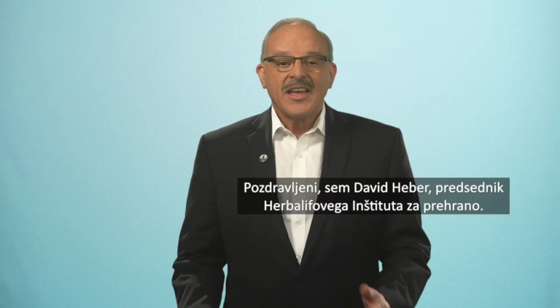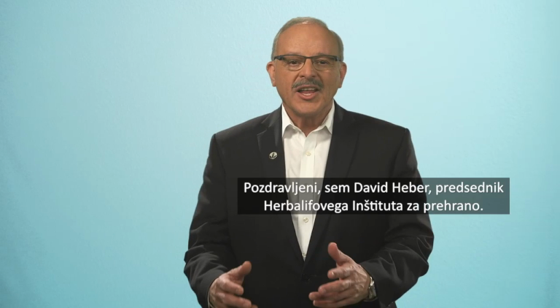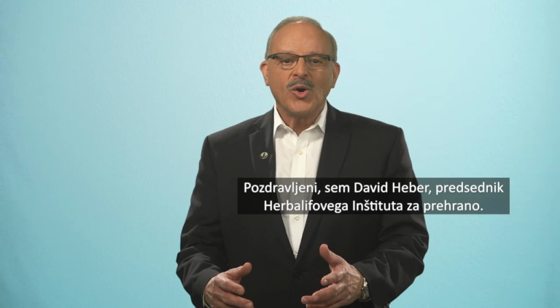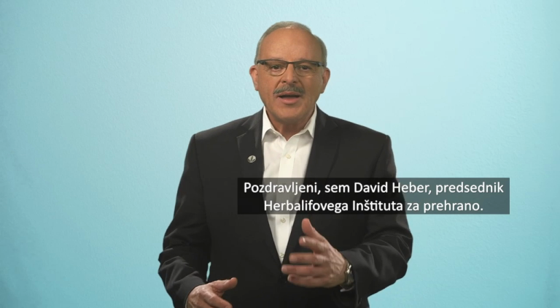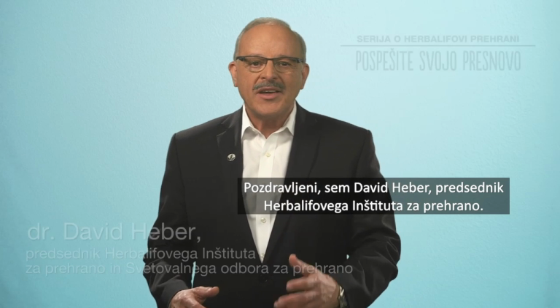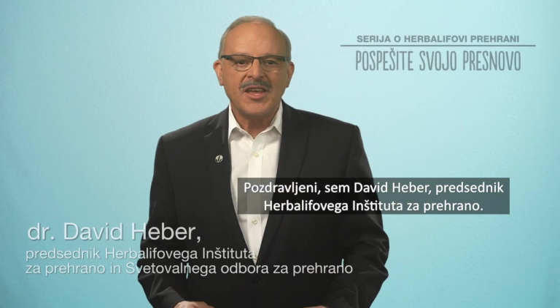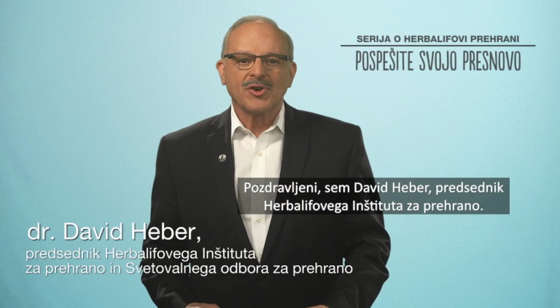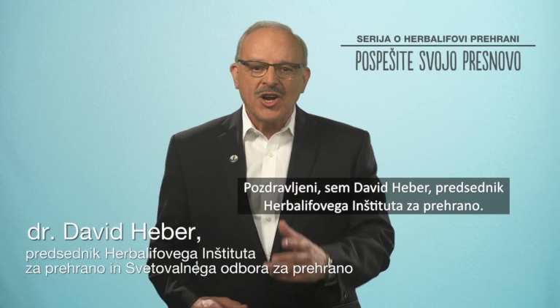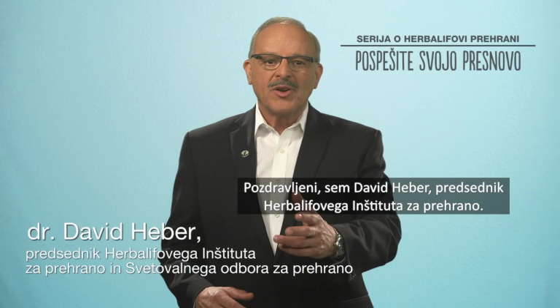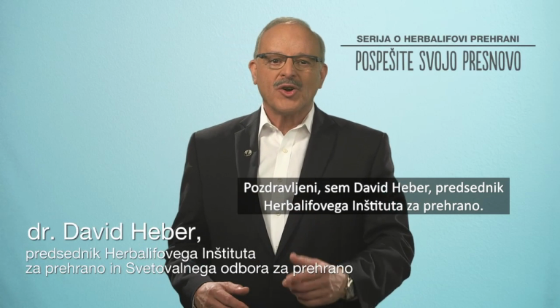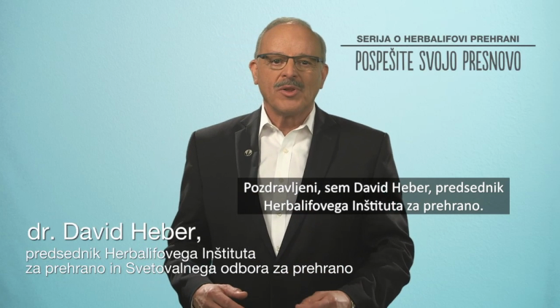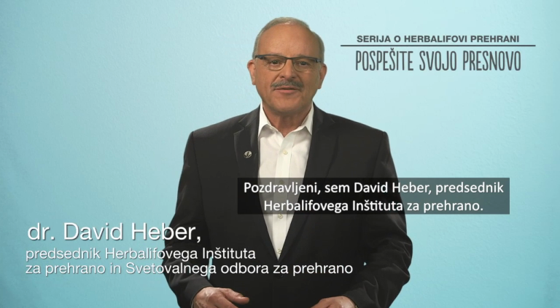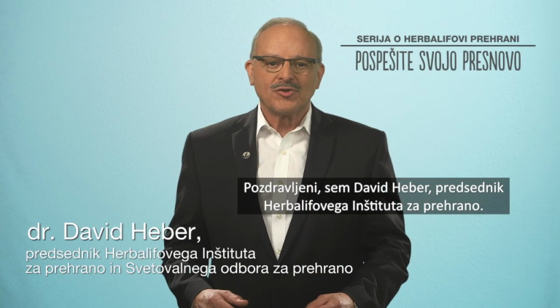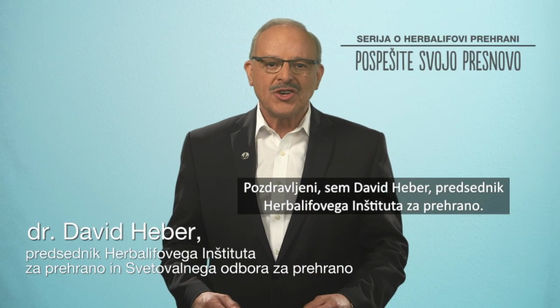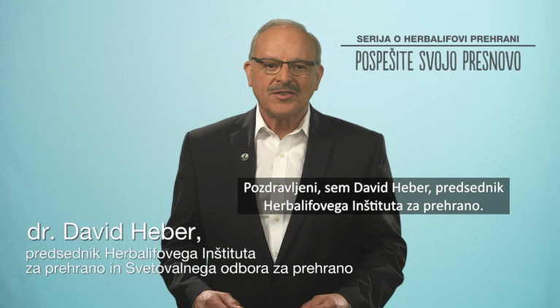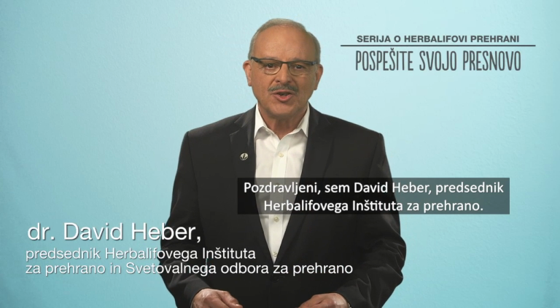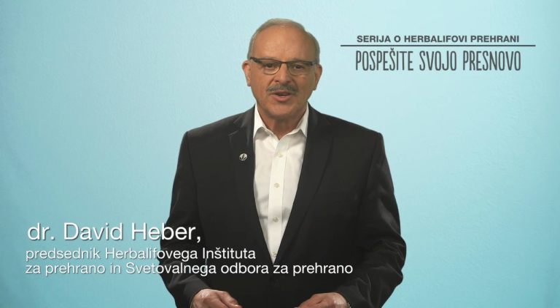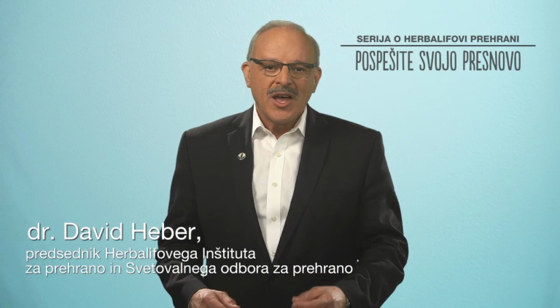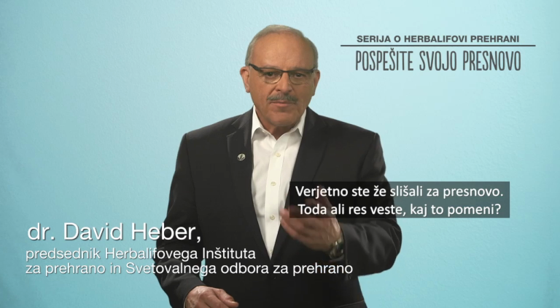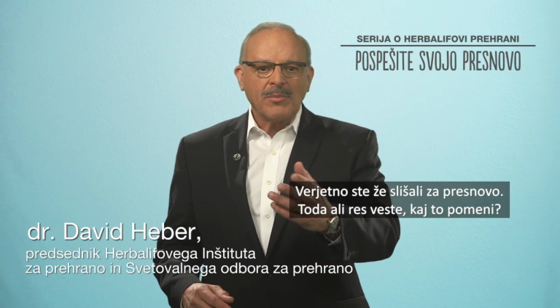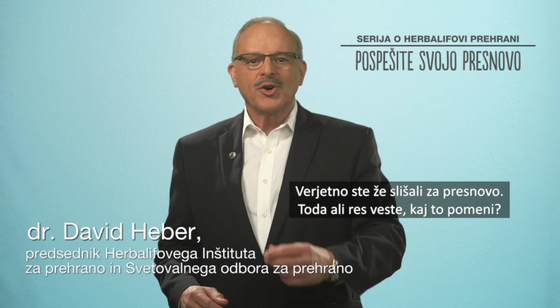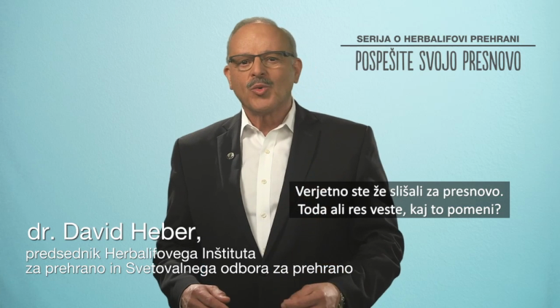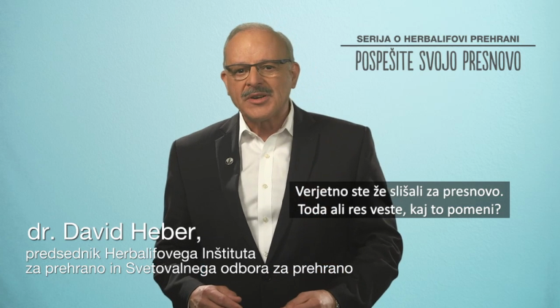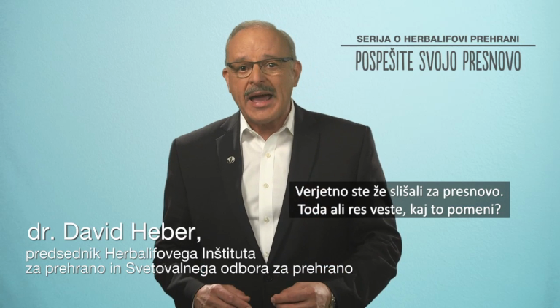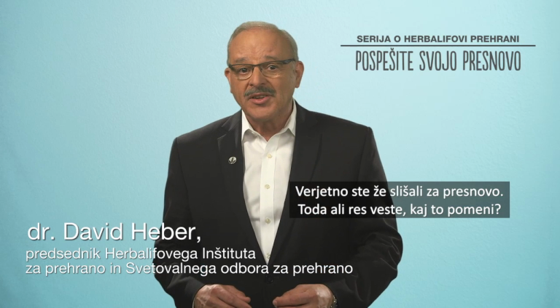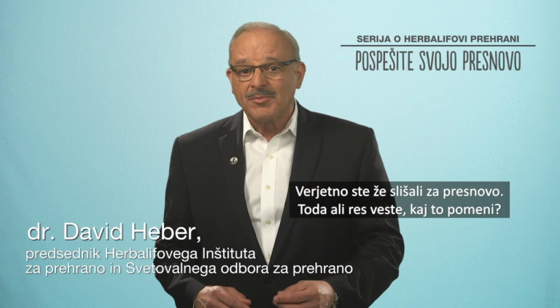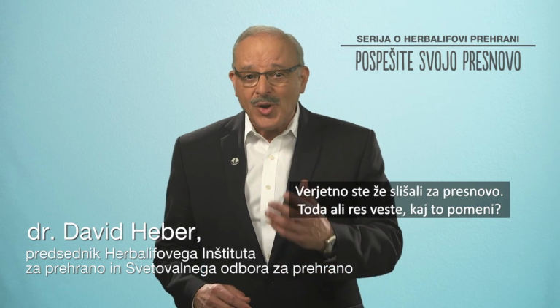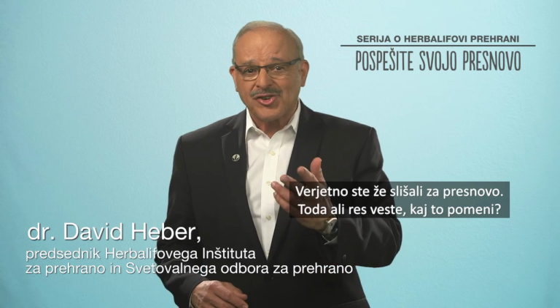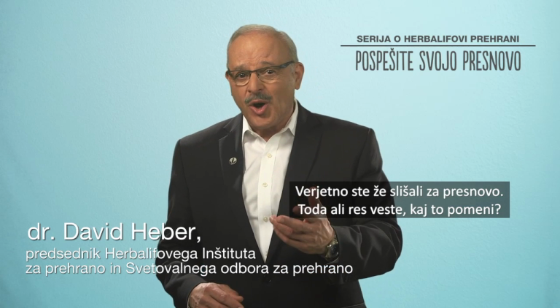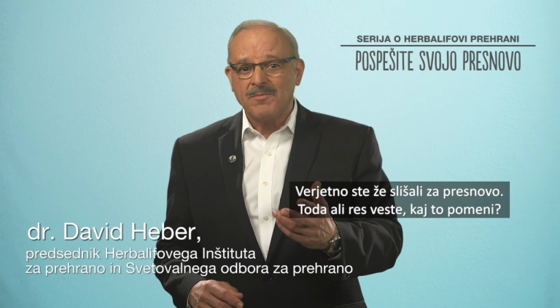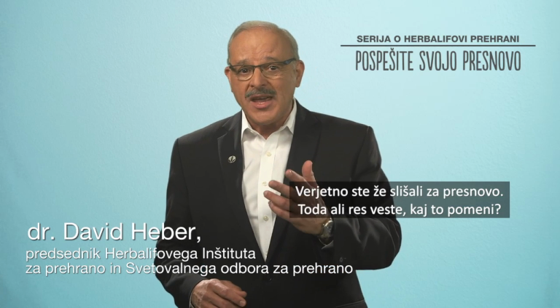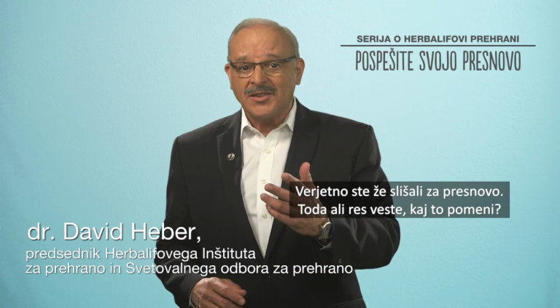Hello, I'm David Heber, Chairman of the Herbalife Nutrition Institute. You've probably heard the word metabolism, but do you actually know what it means?